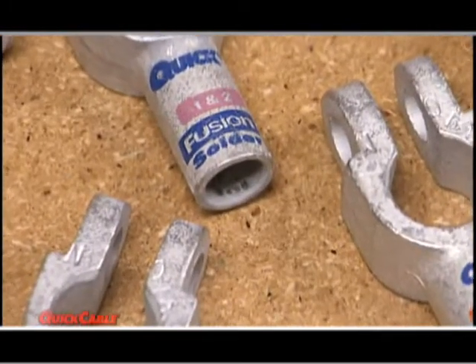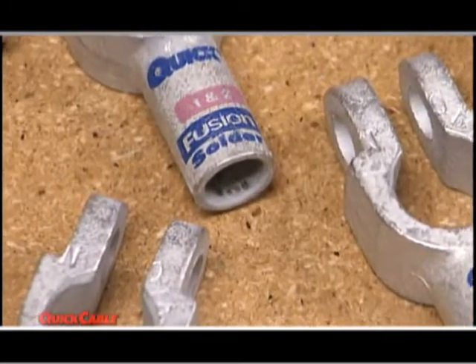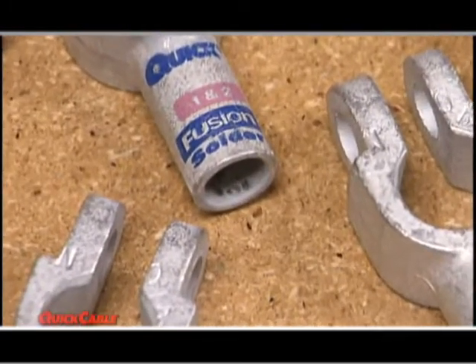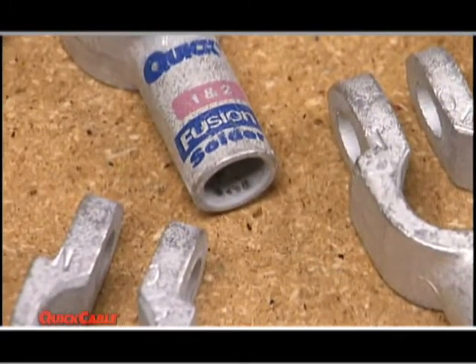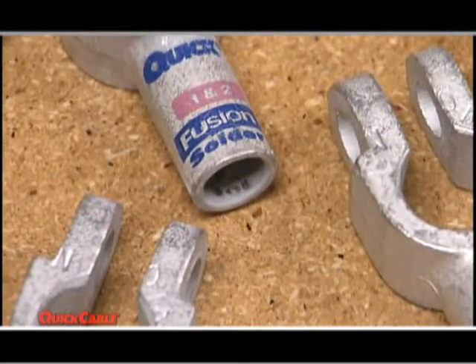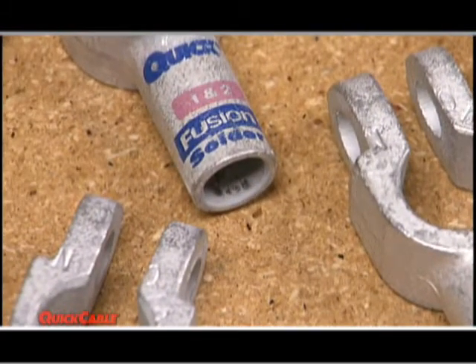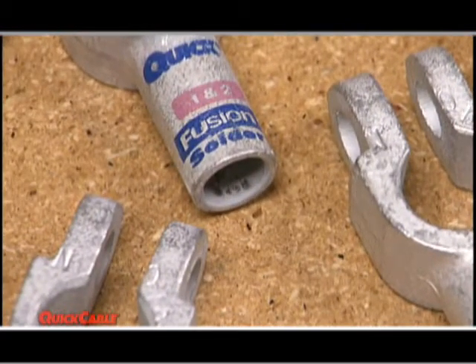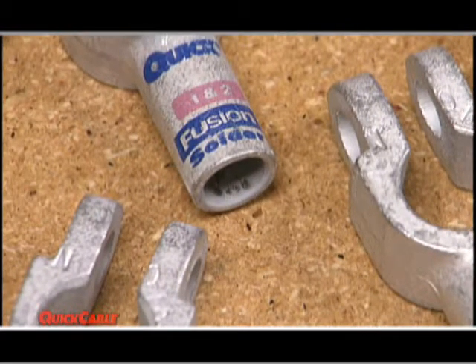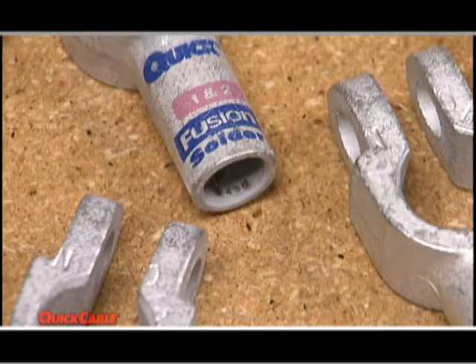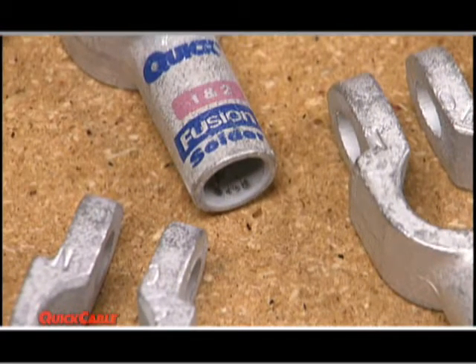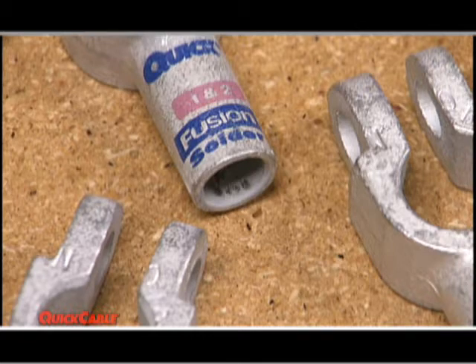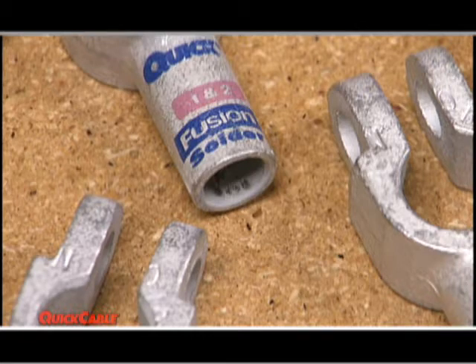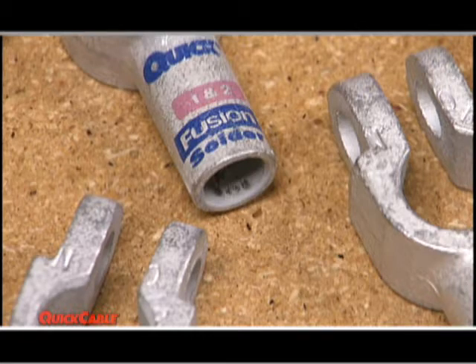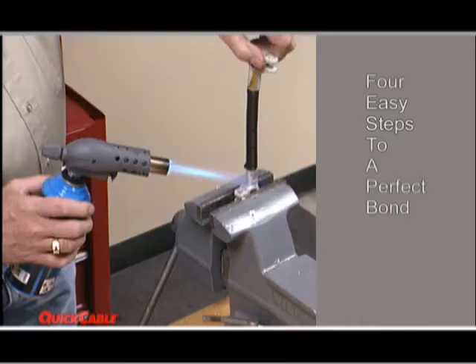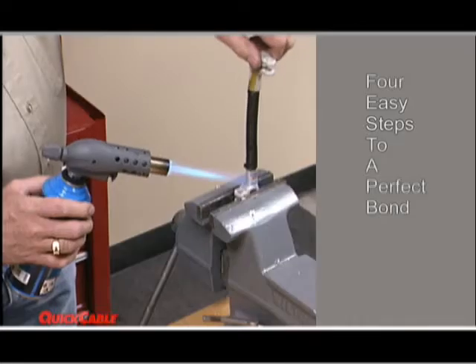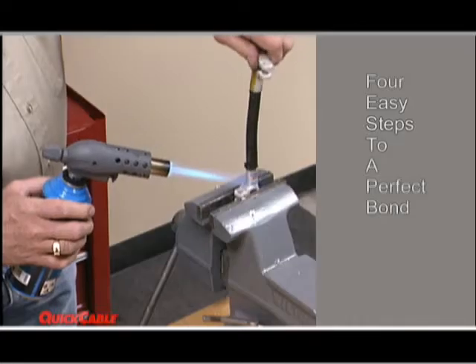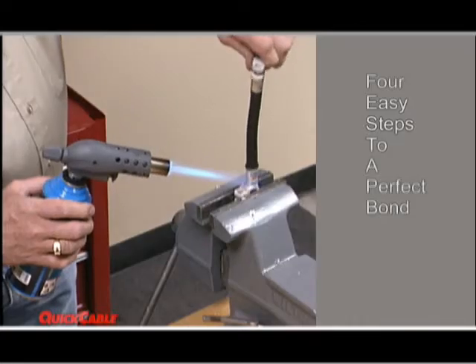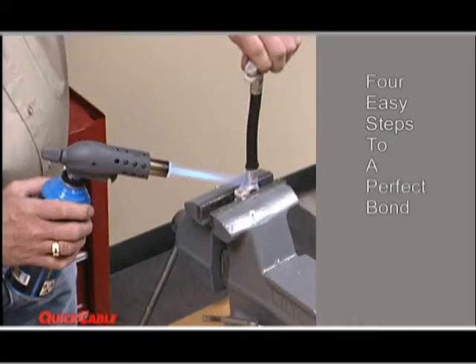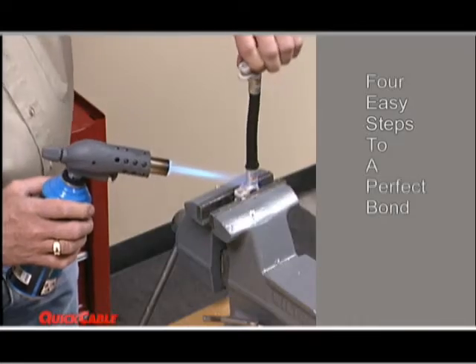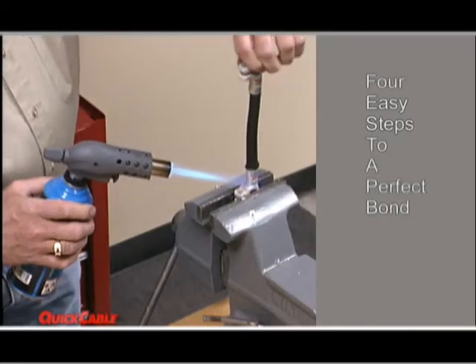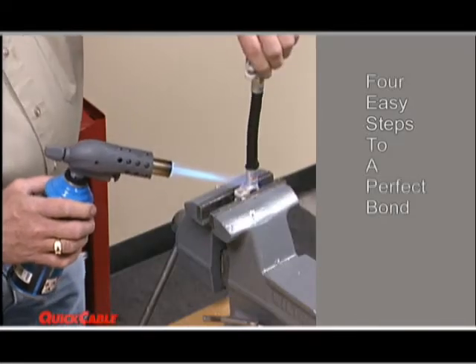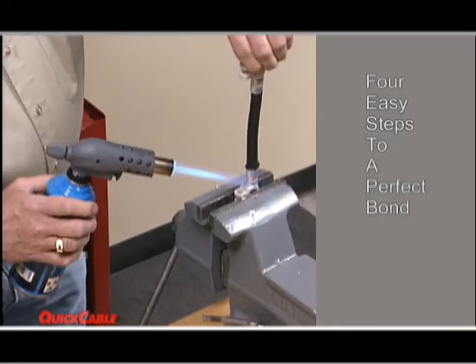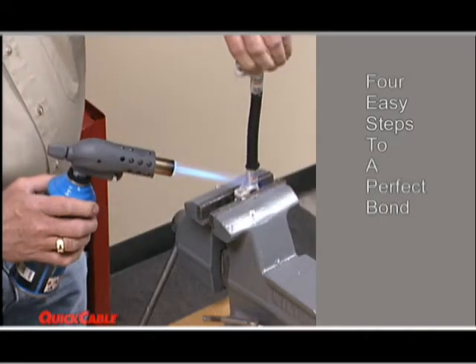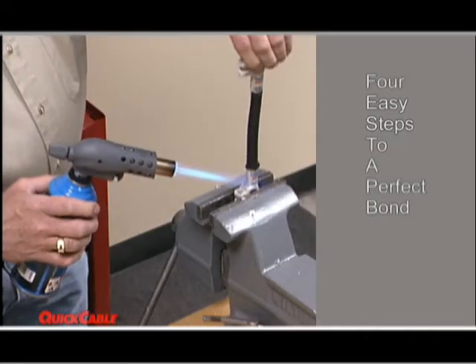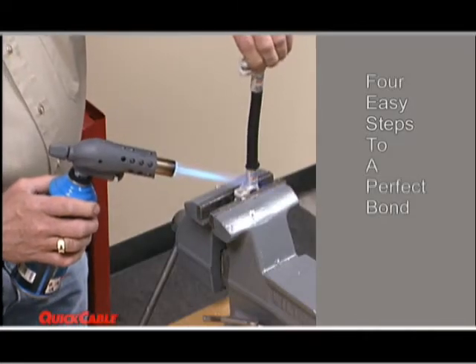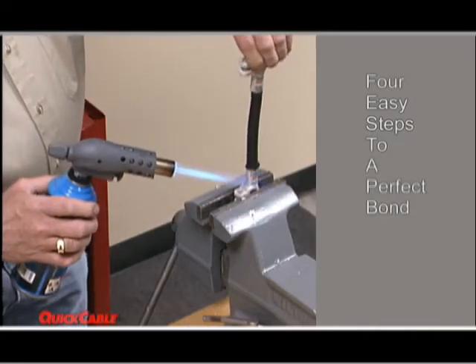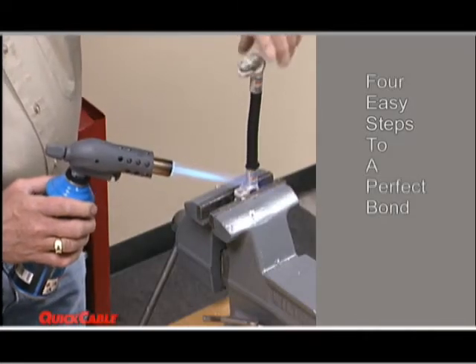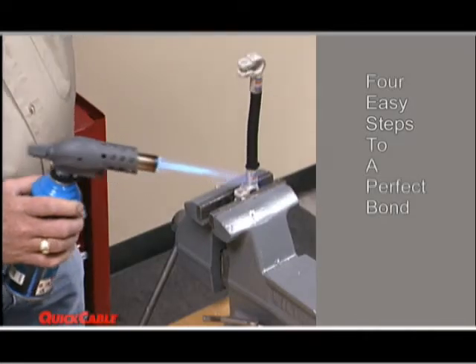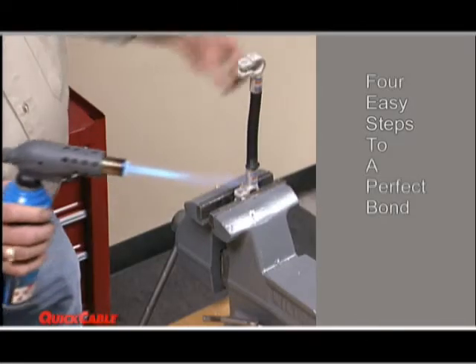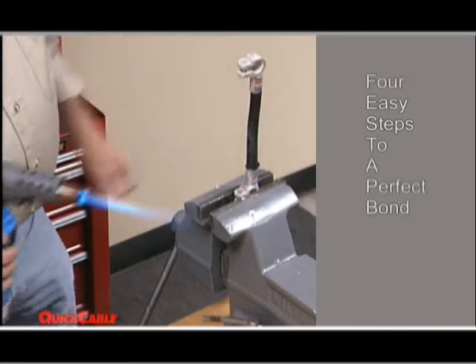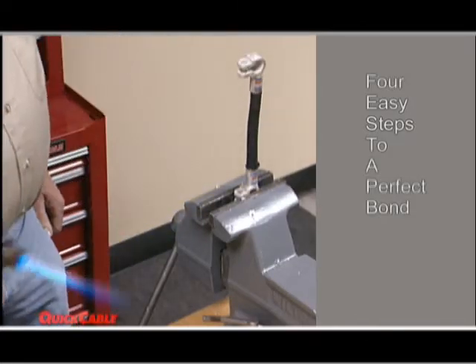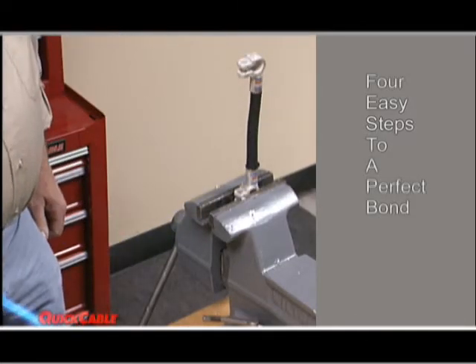It truly is a system where you just add heat. There are four easy steps to guarantee a perfect bond with fusion connectors.